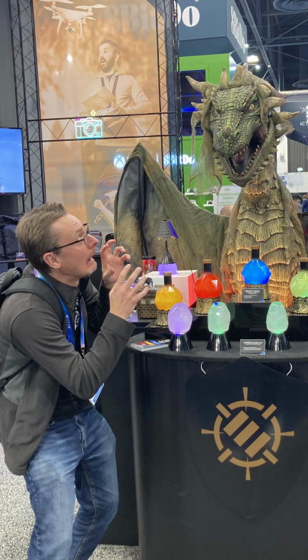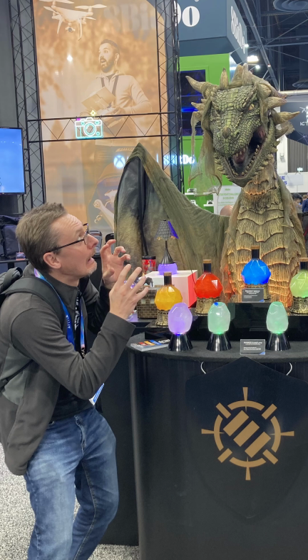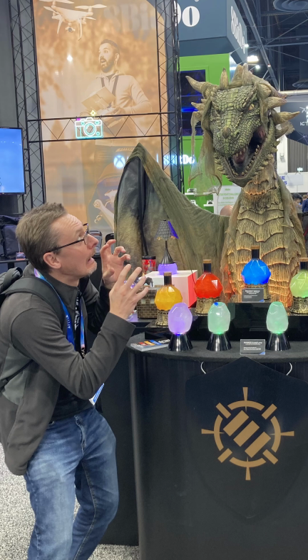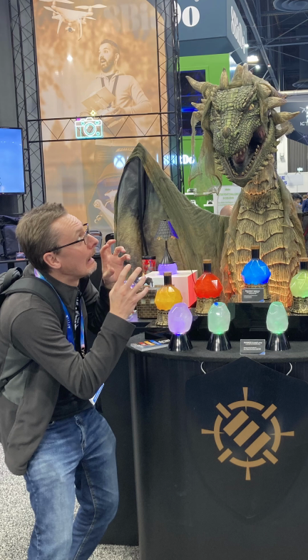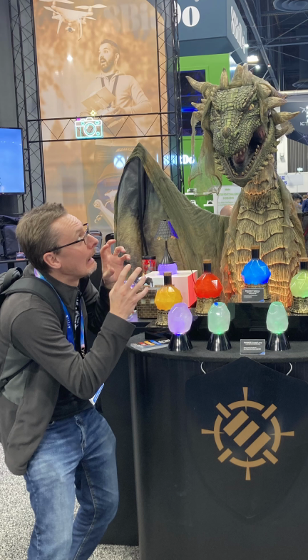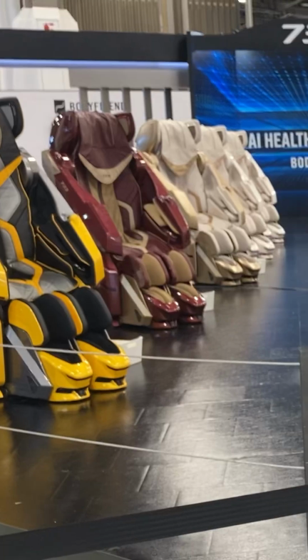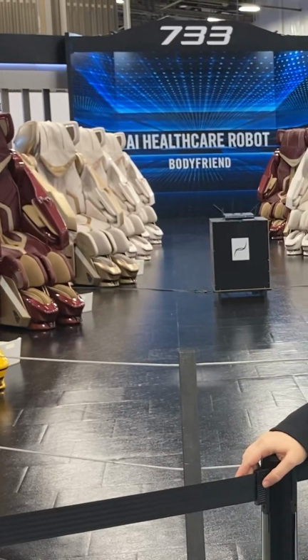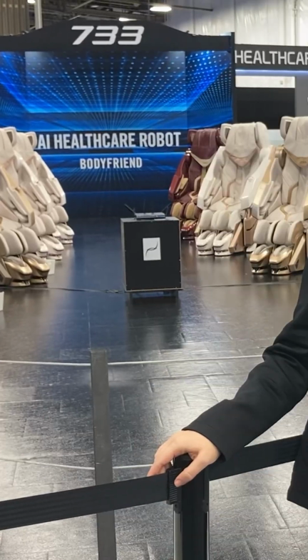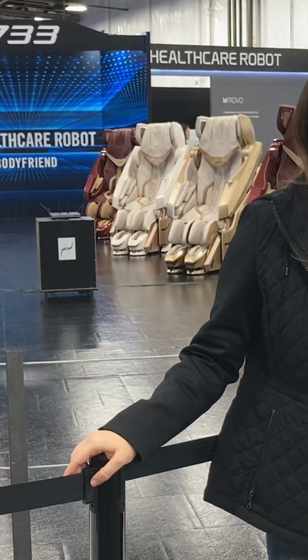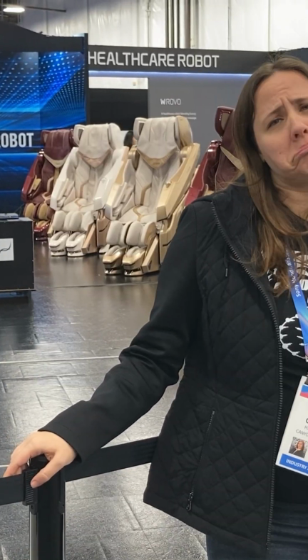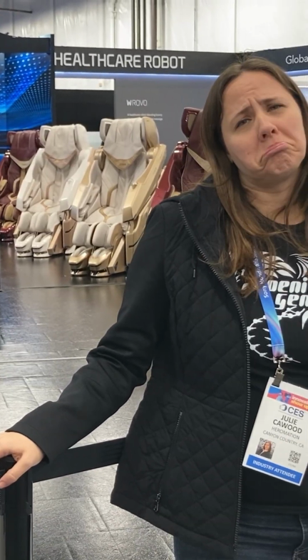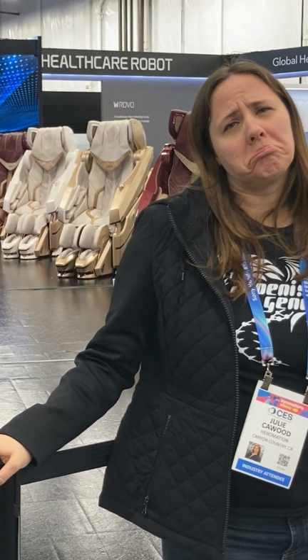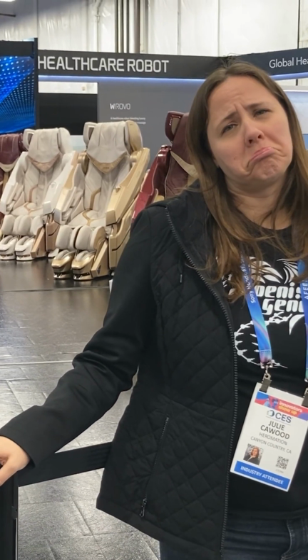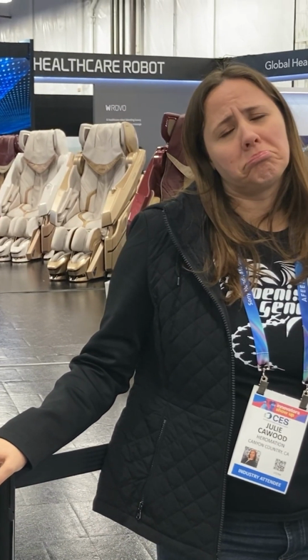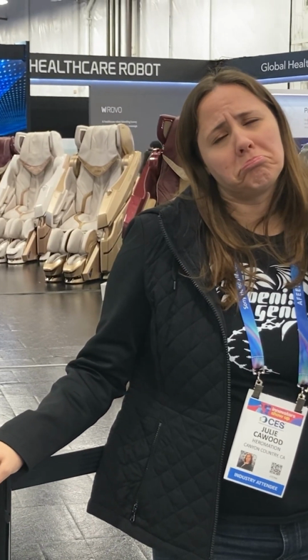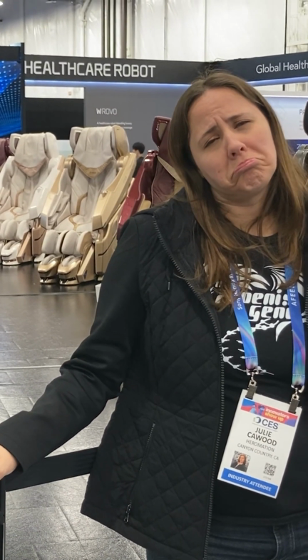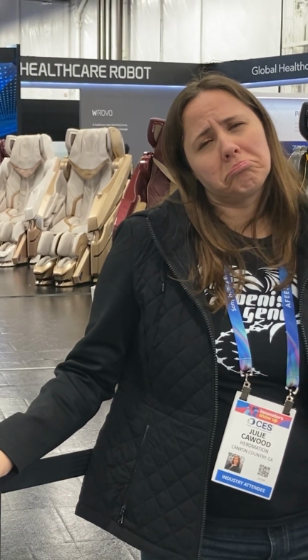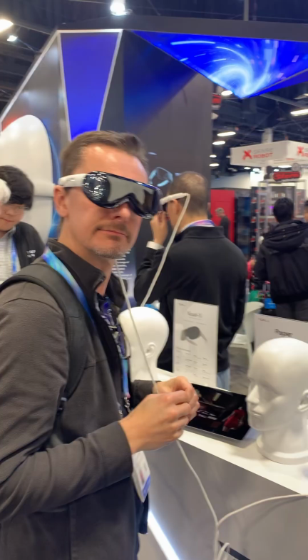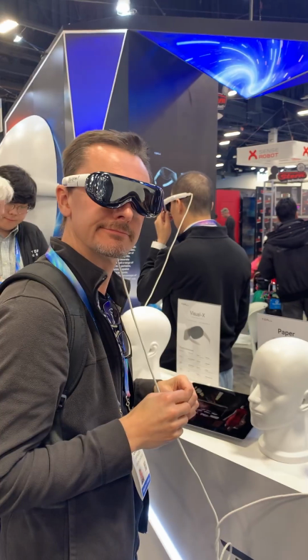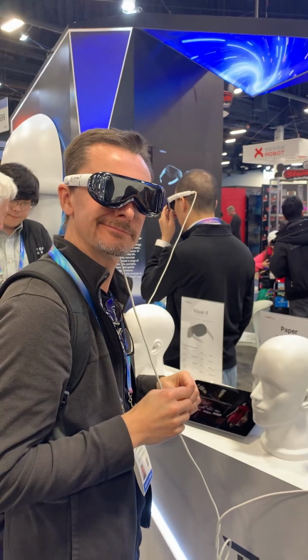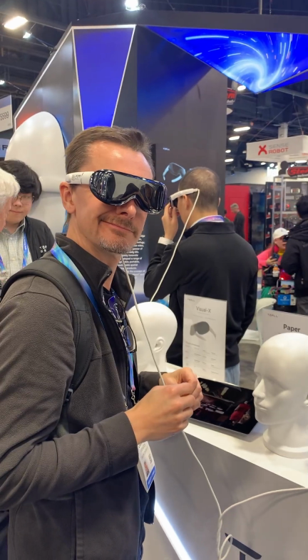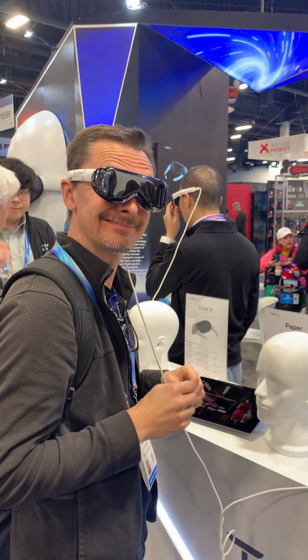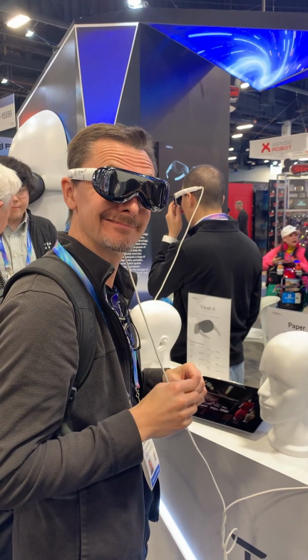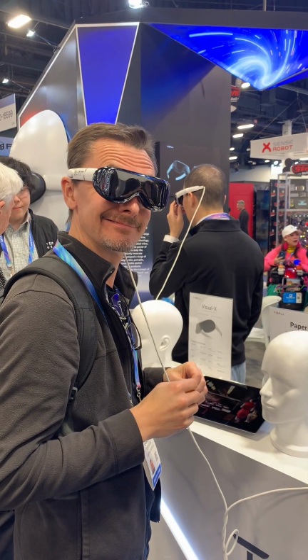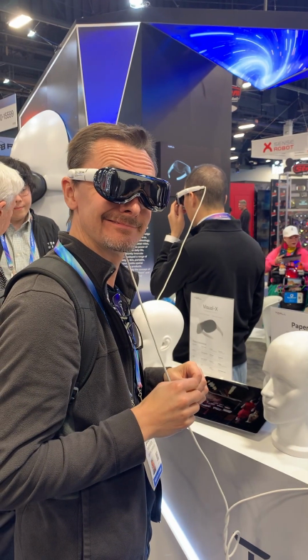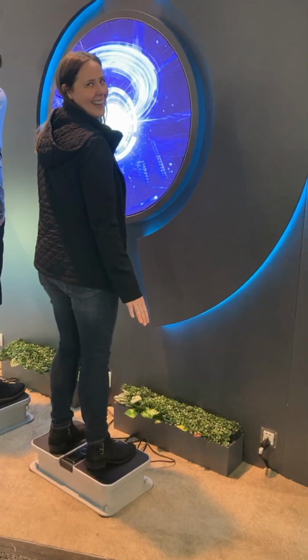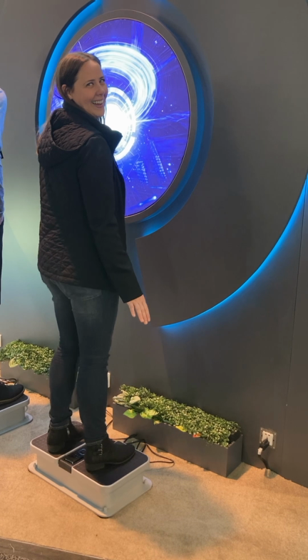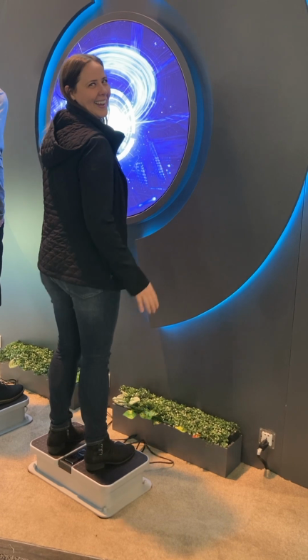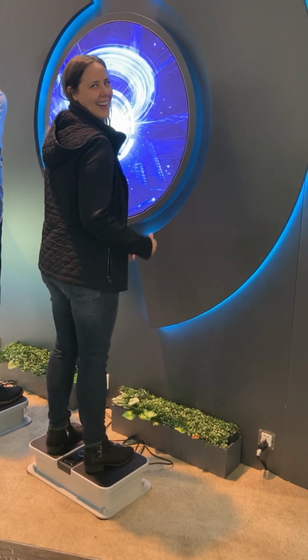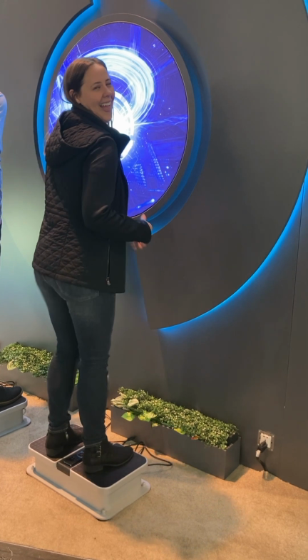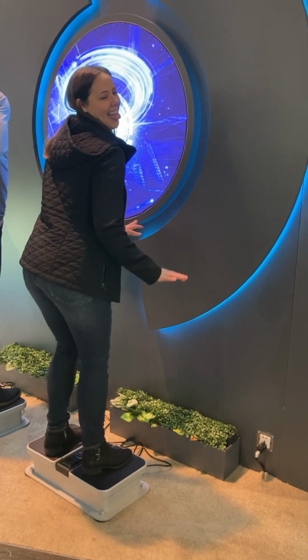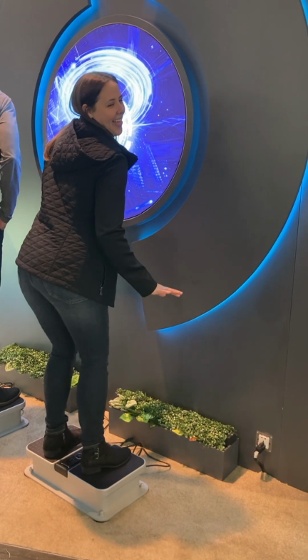At the end of the day, CES is a lot of walking, and Julie missed her opportunity to try the massage chairs but found her kicks elsewhere.